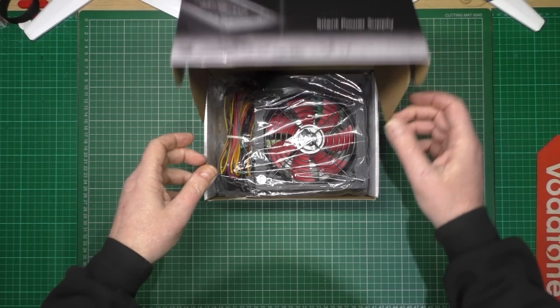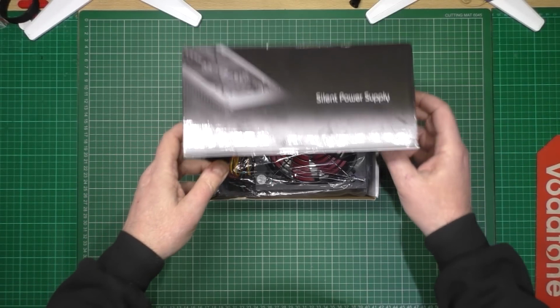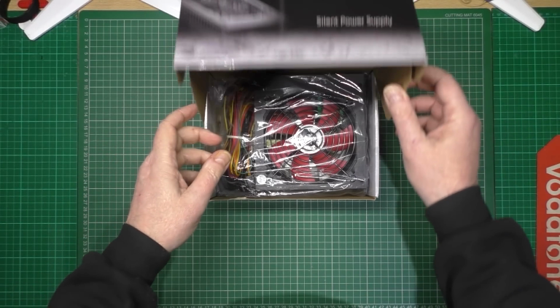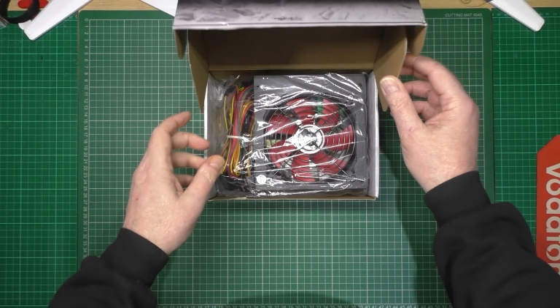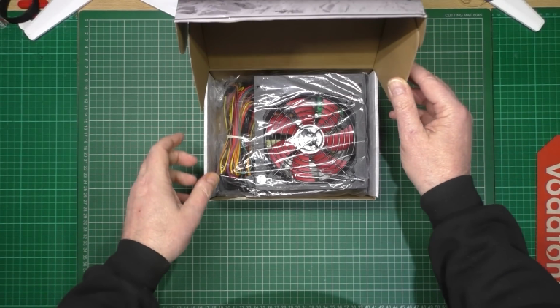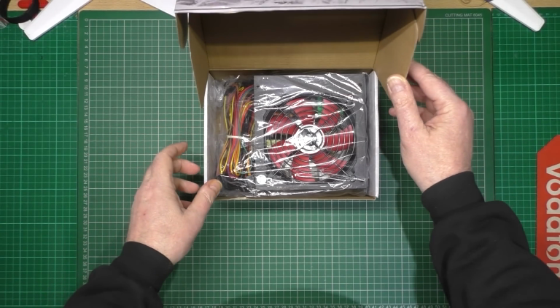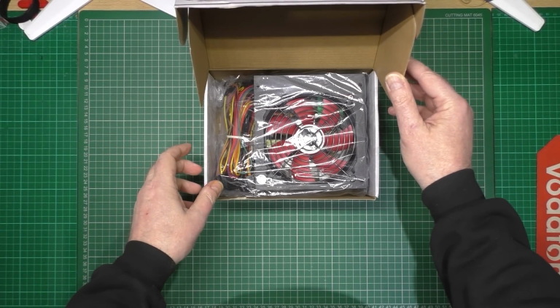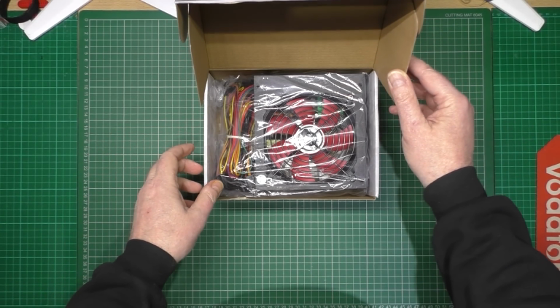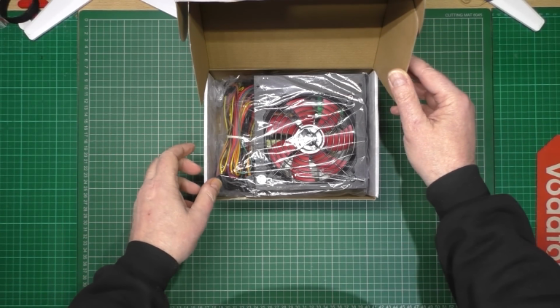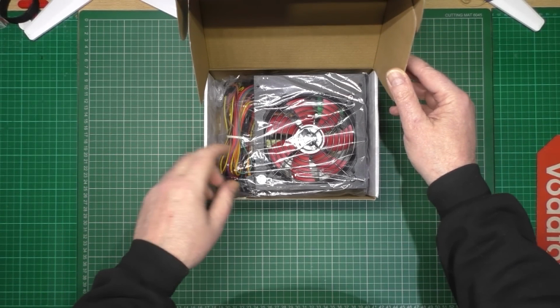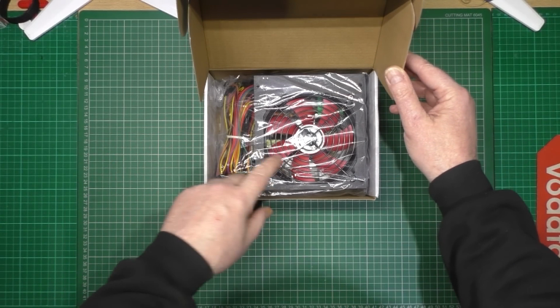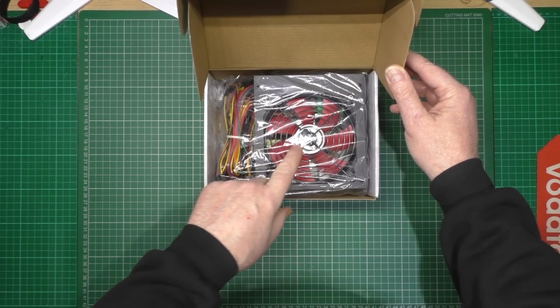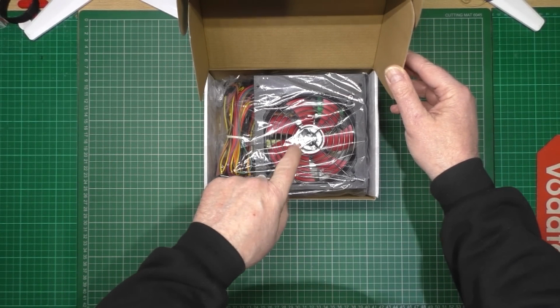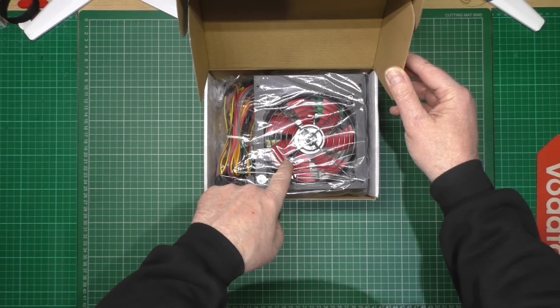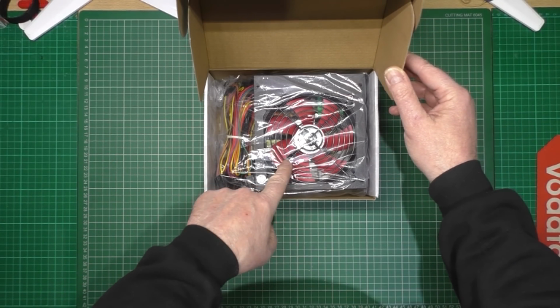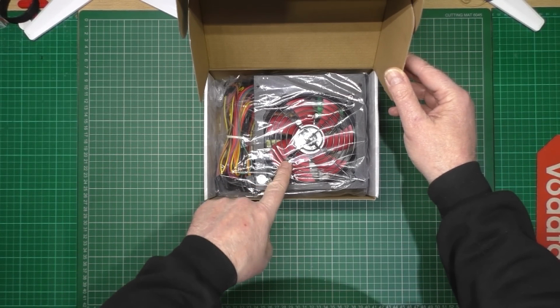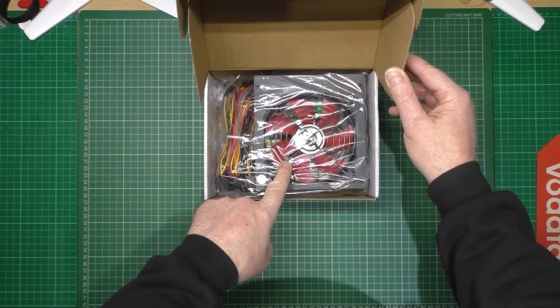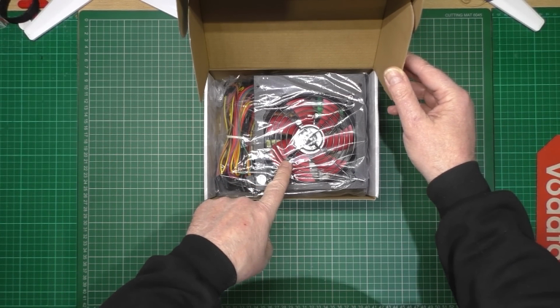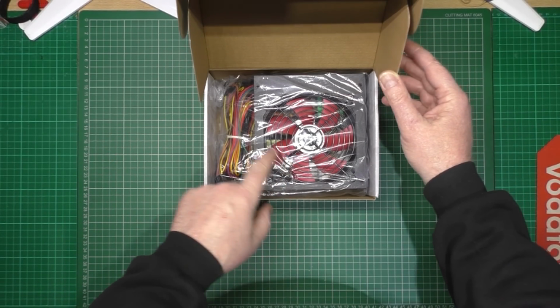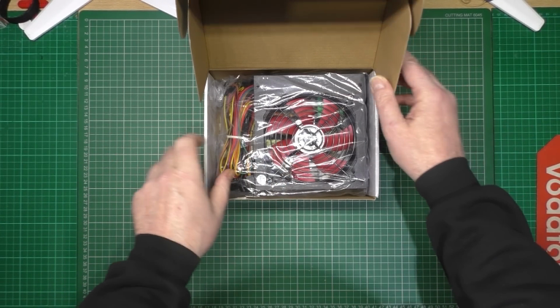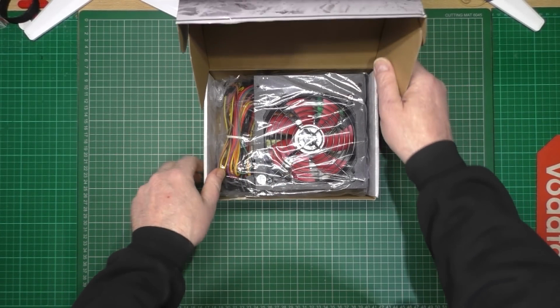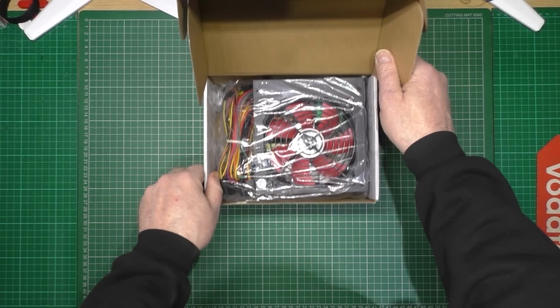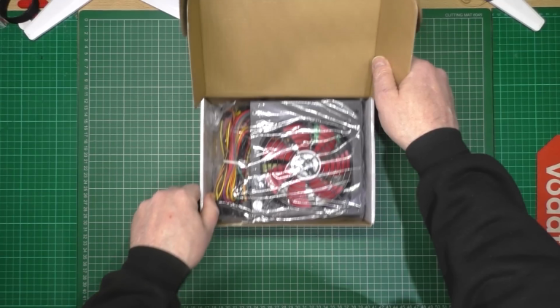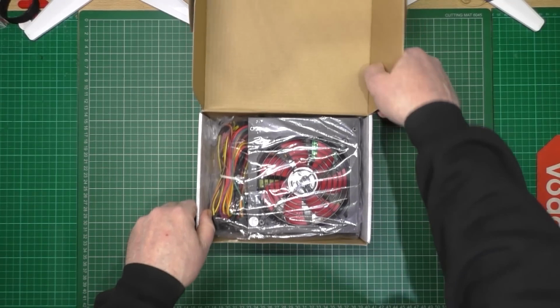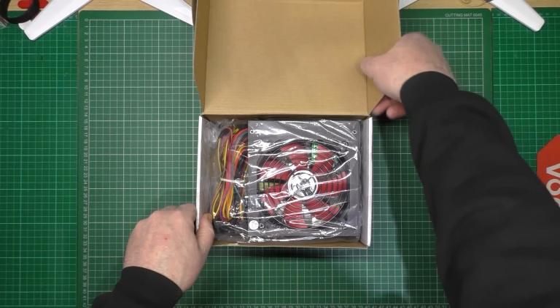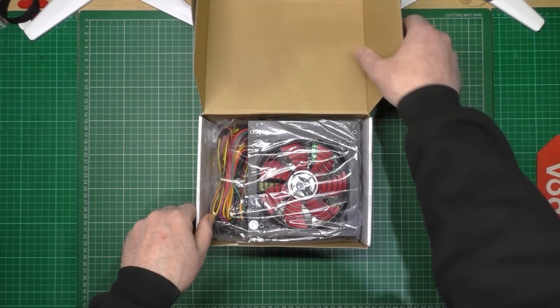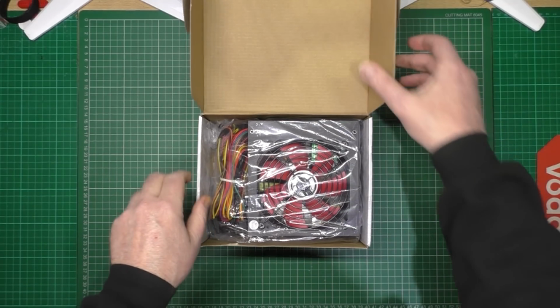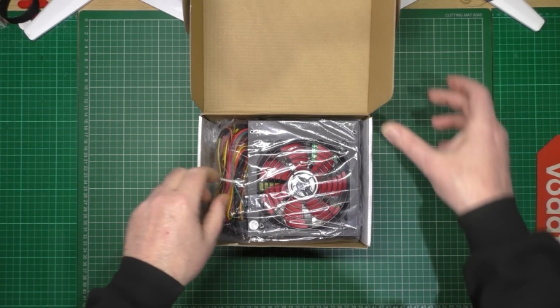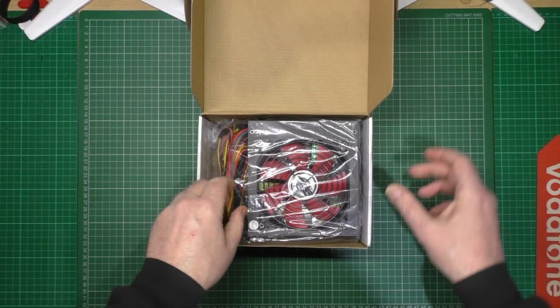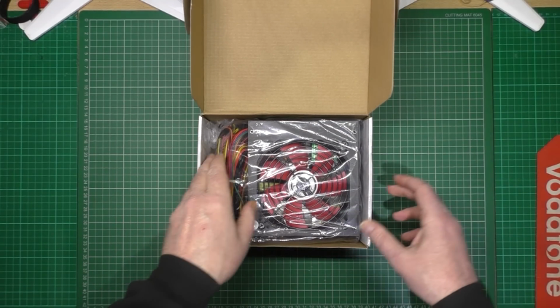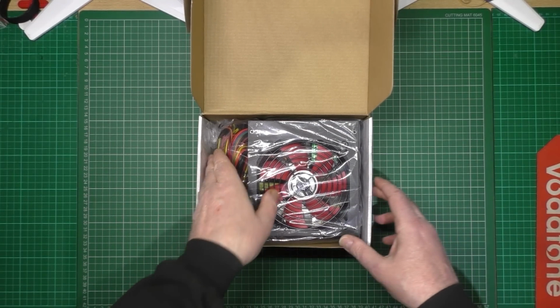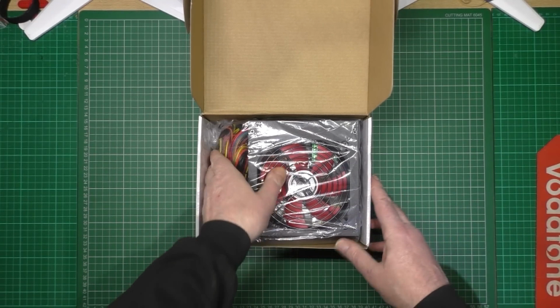Now I know it's good quality because it's got a red fan - must be good.